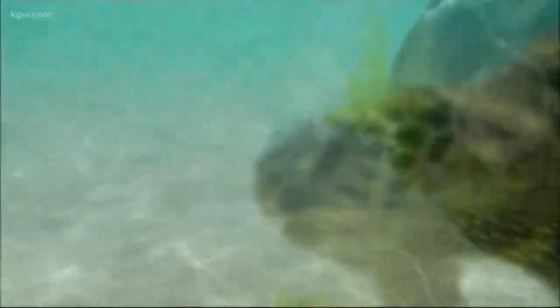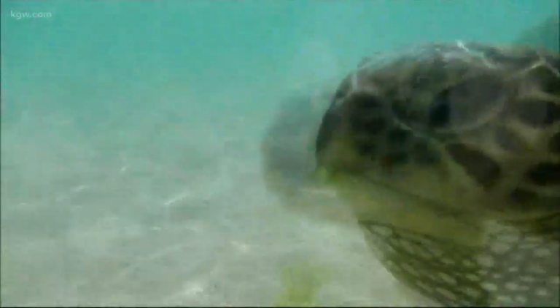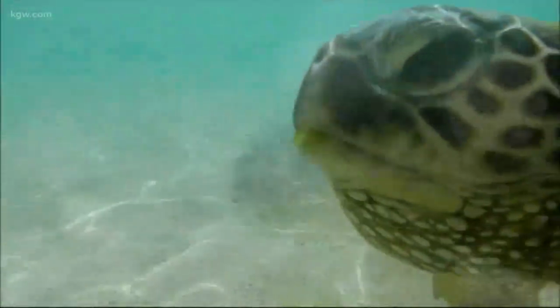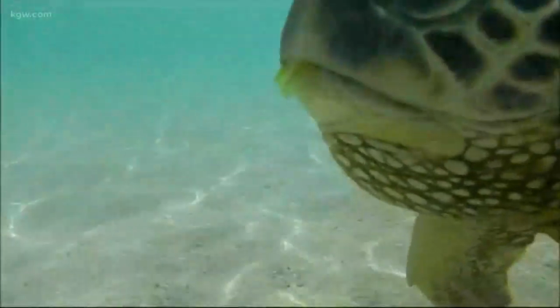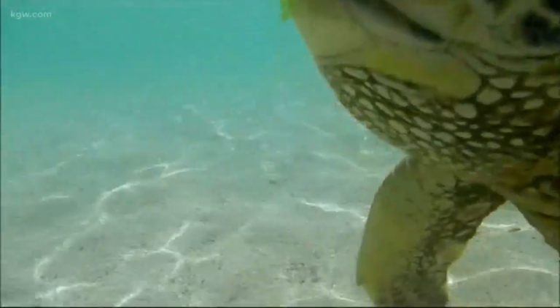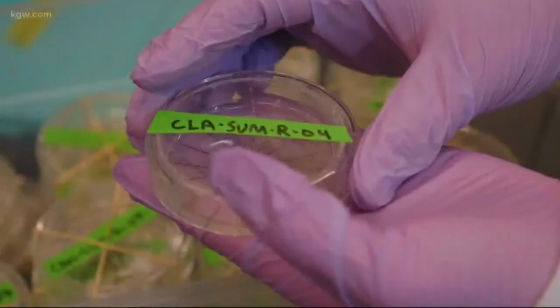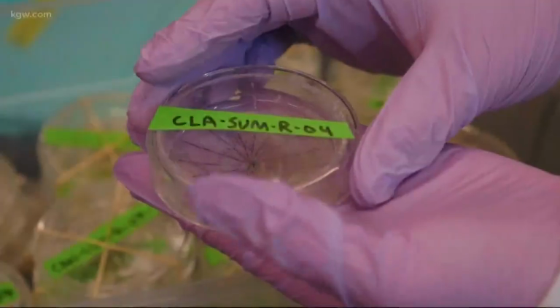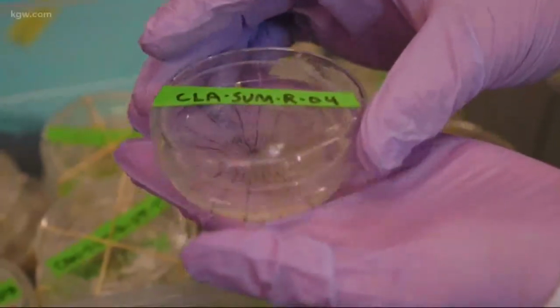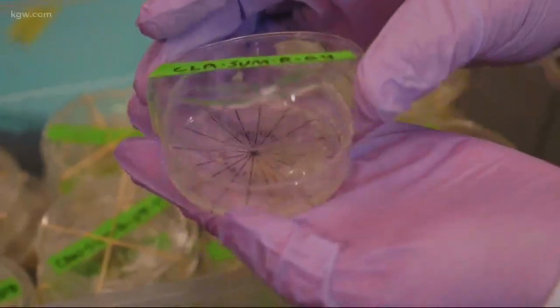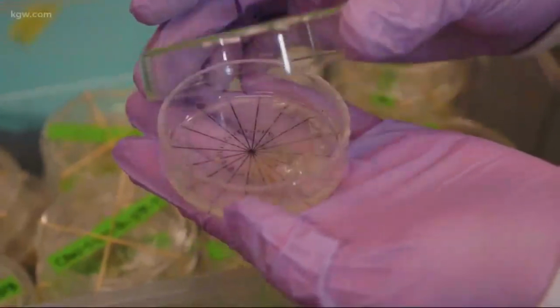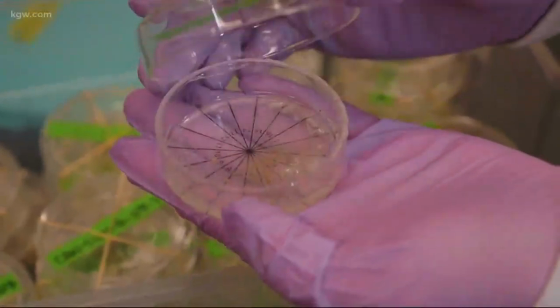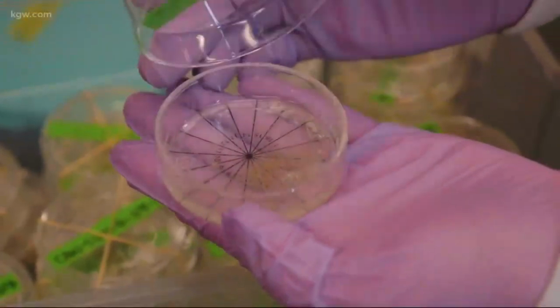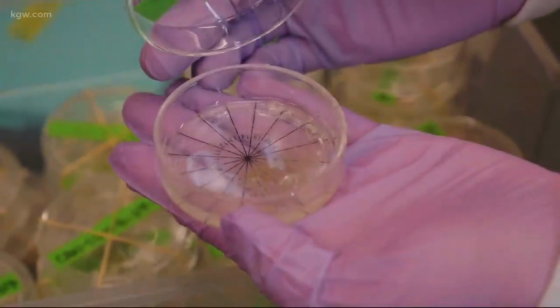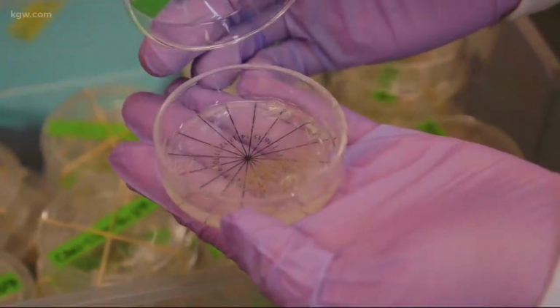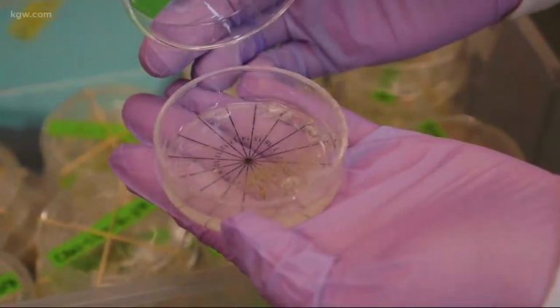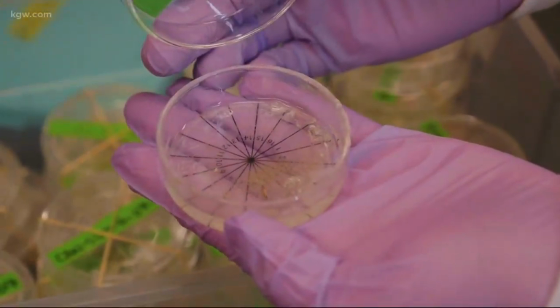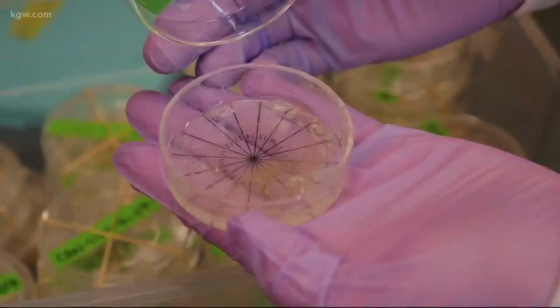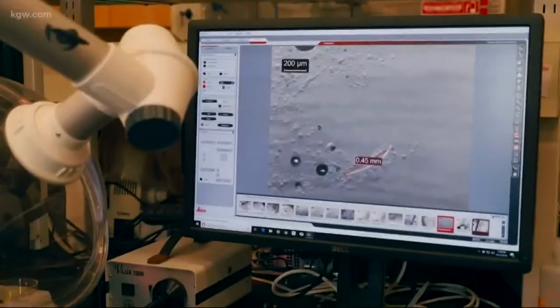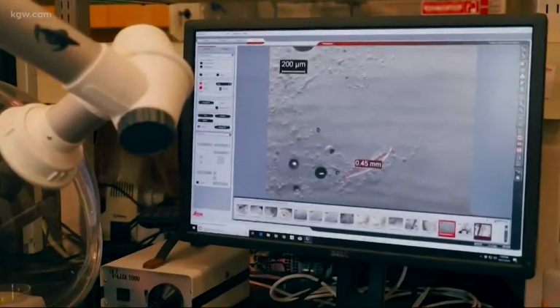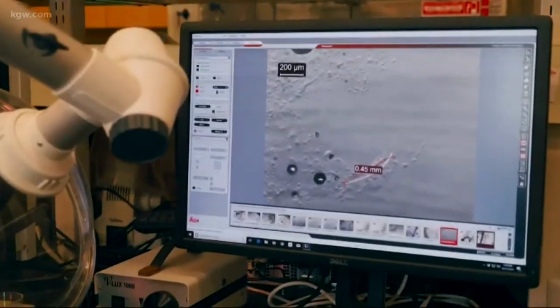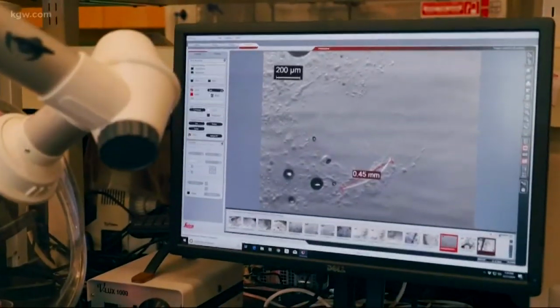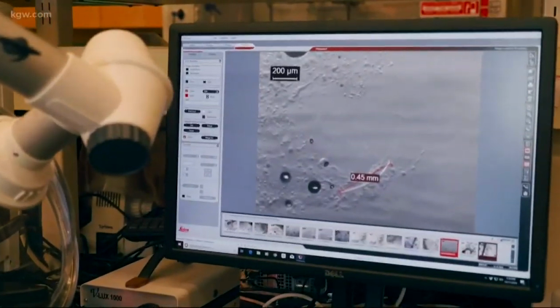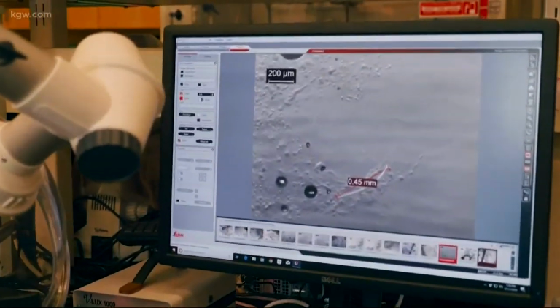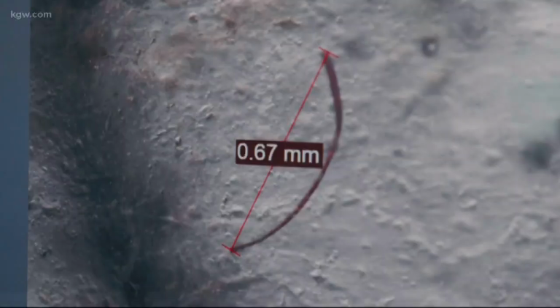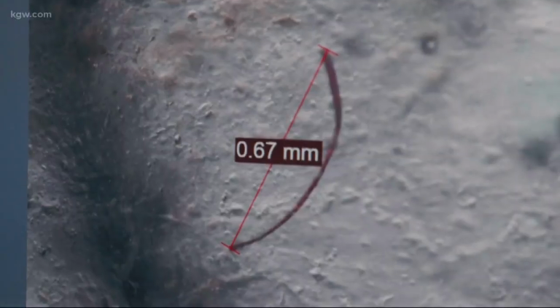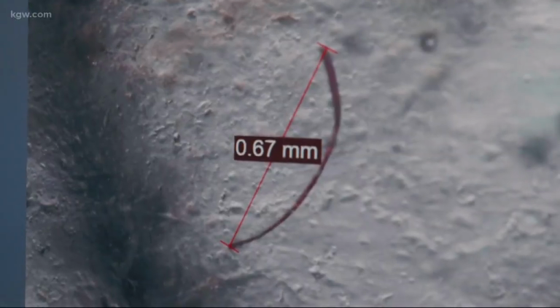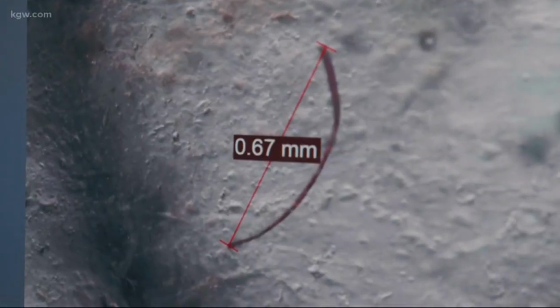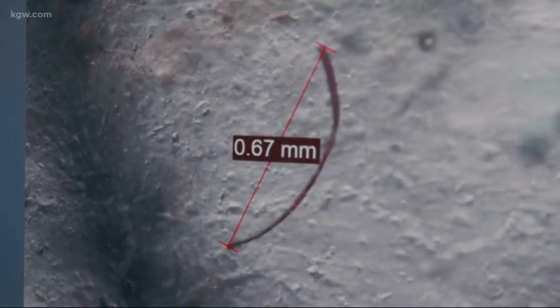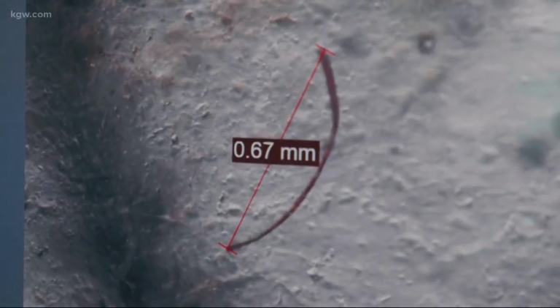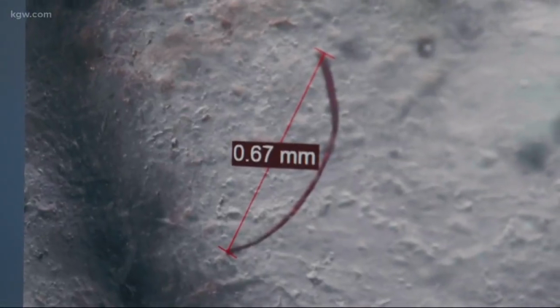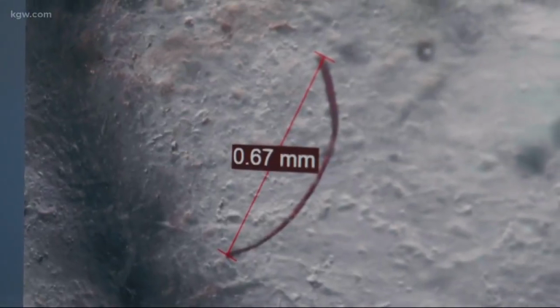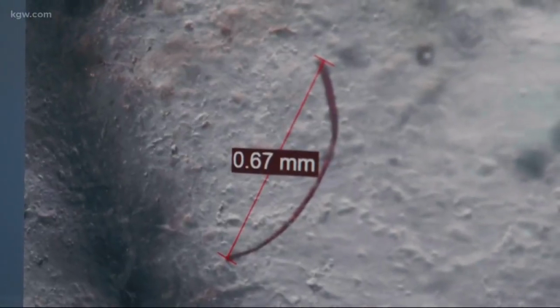The study found one load of laundry can result in as many as 700,000 microfilaments going down the drain.